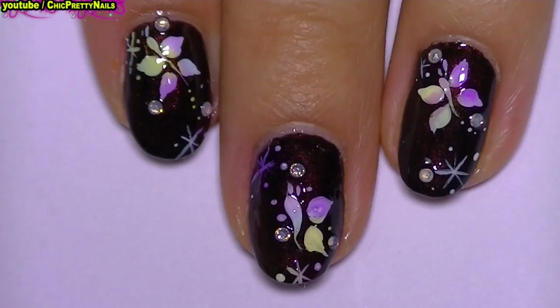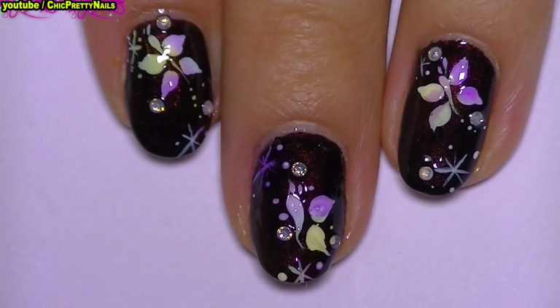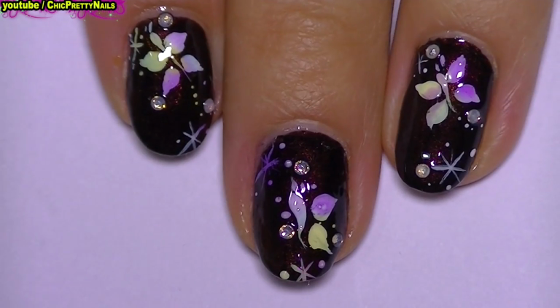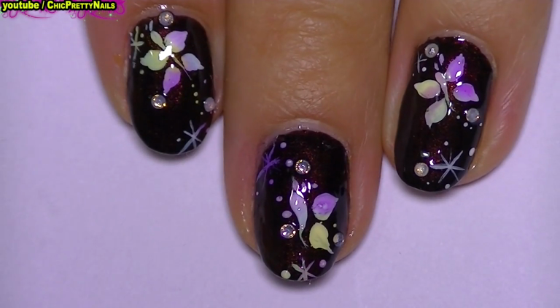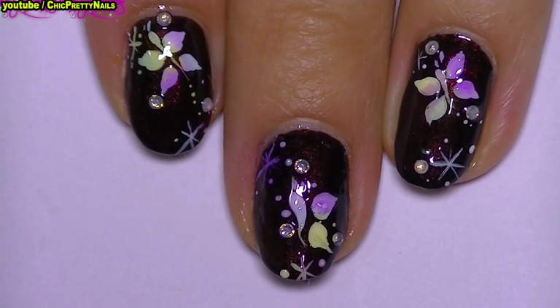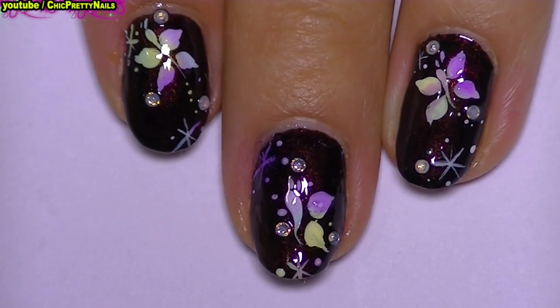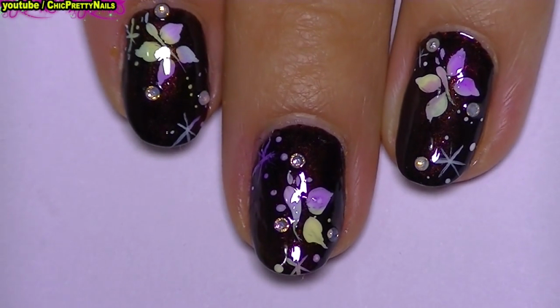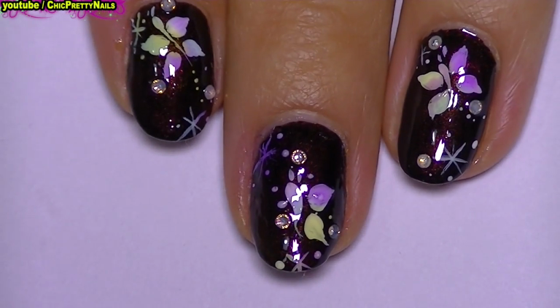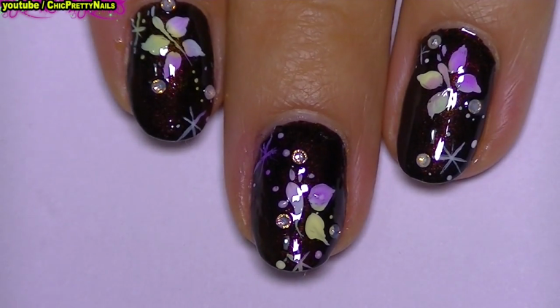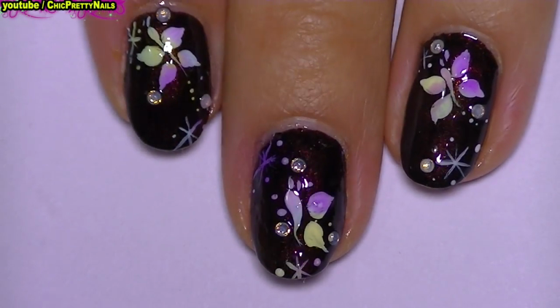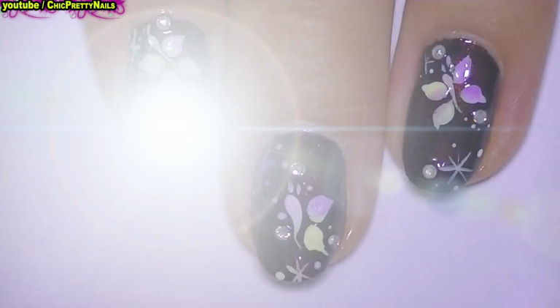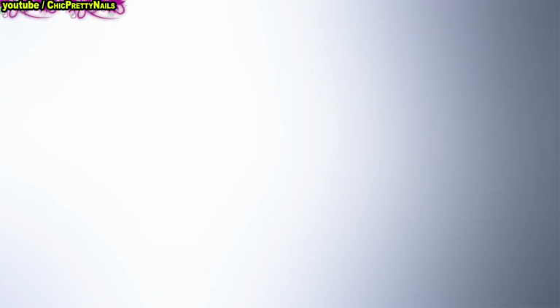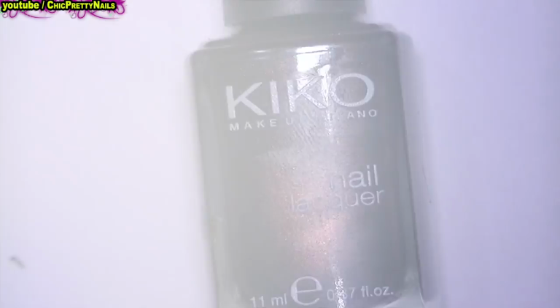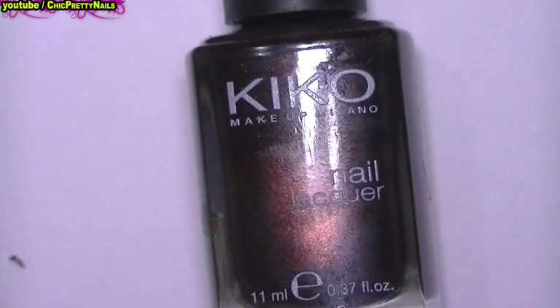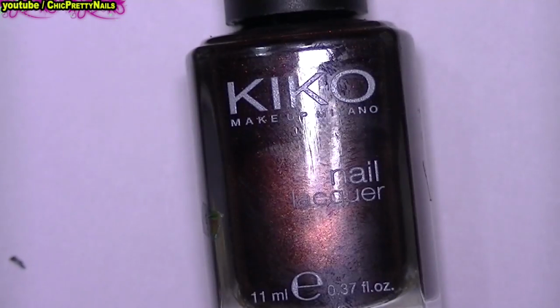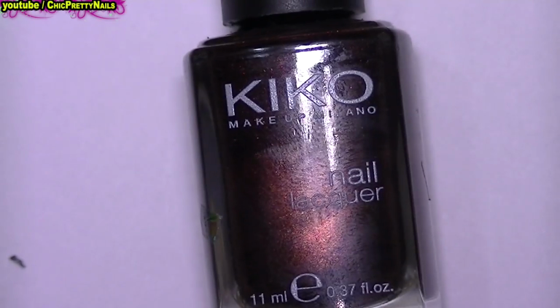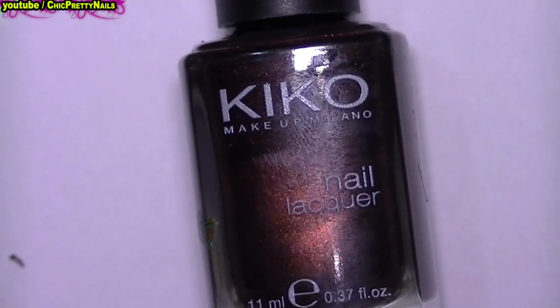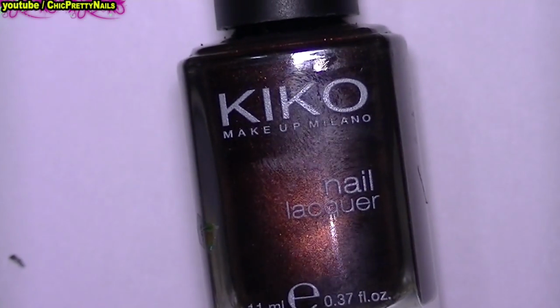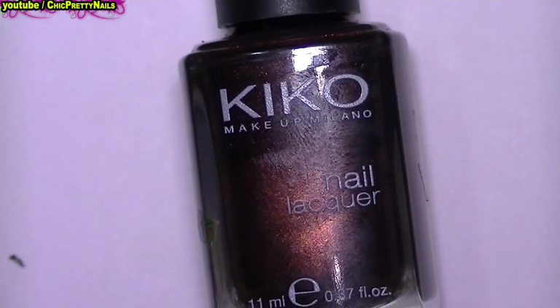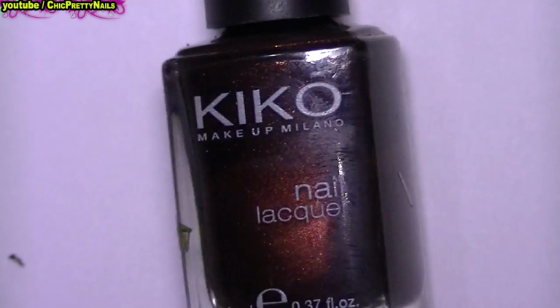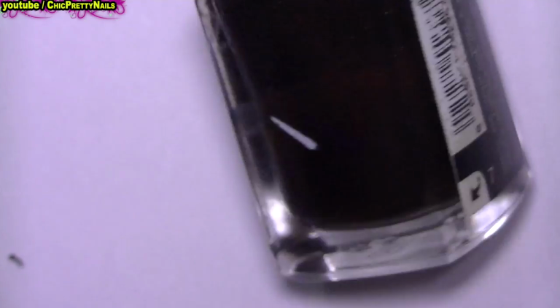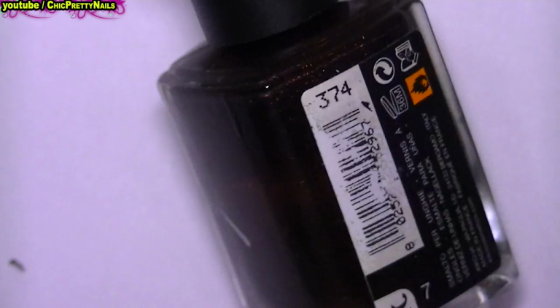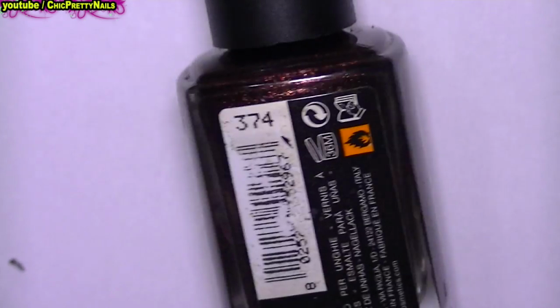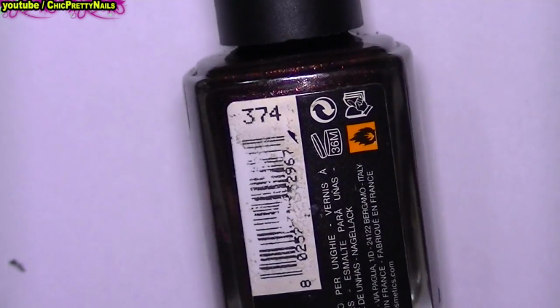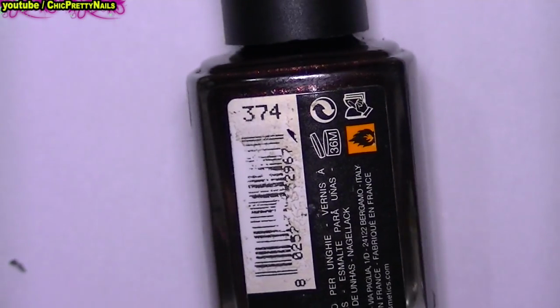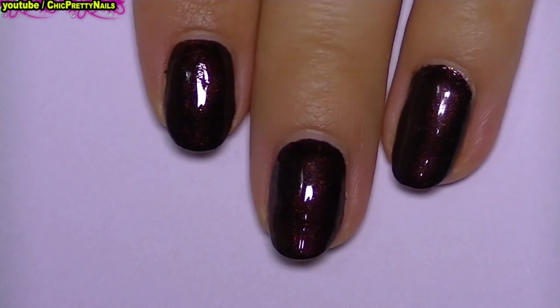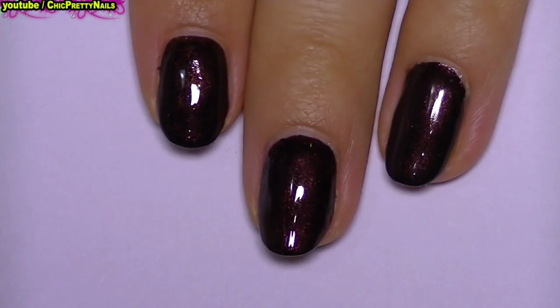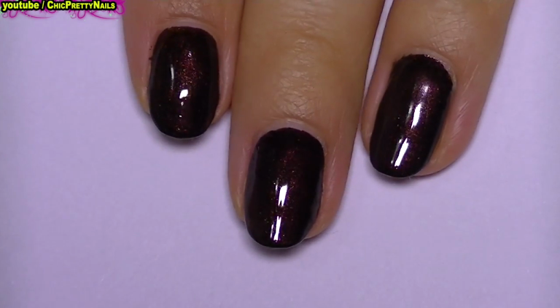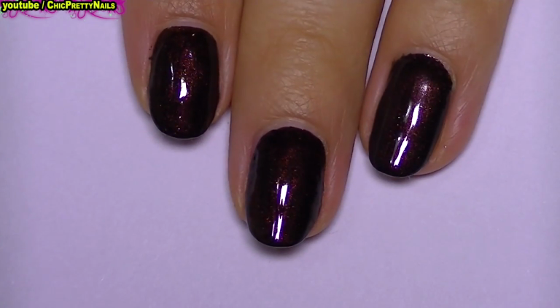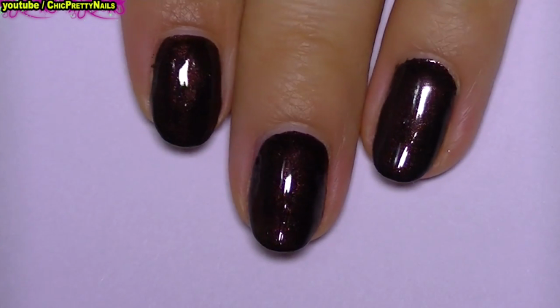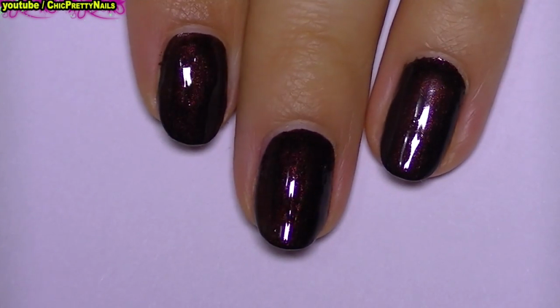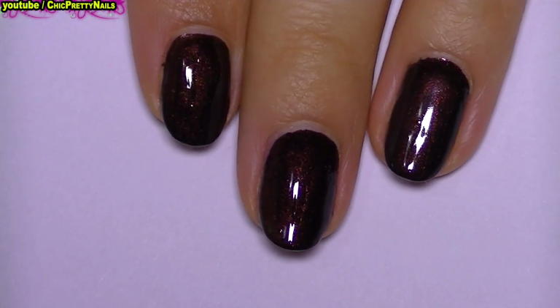Hi everyone! I hope you all are doing great! For this nail design, I begin with a dark nail polish that I'm going to let completely dry.